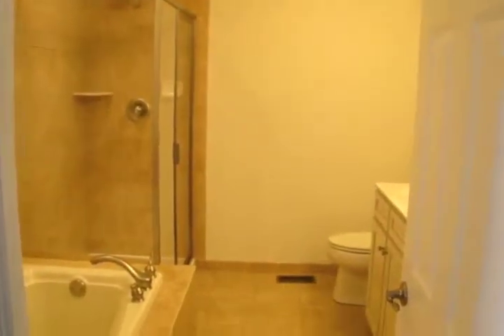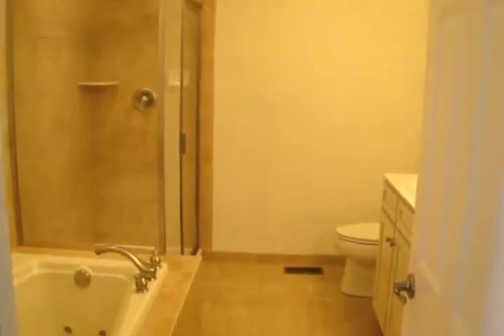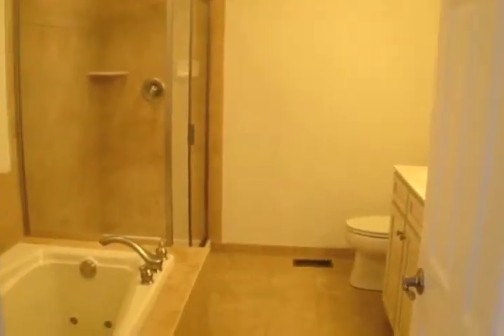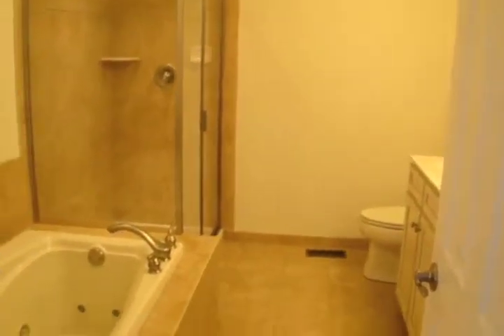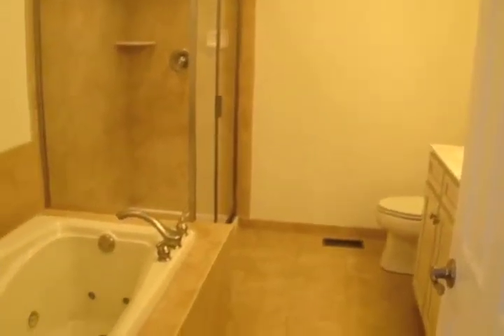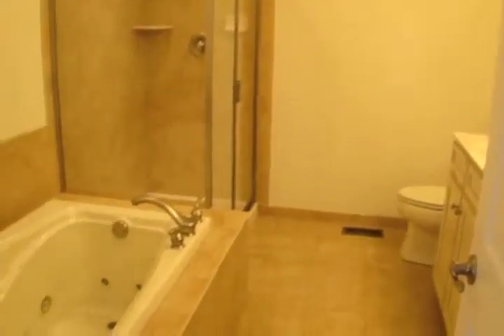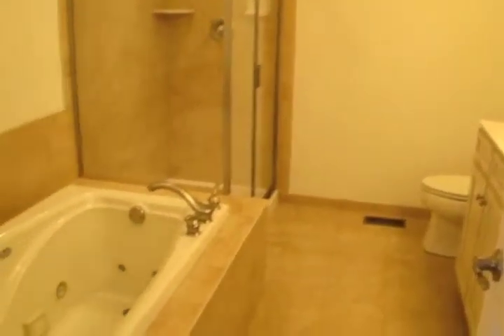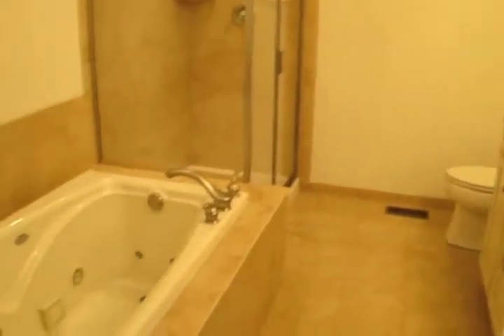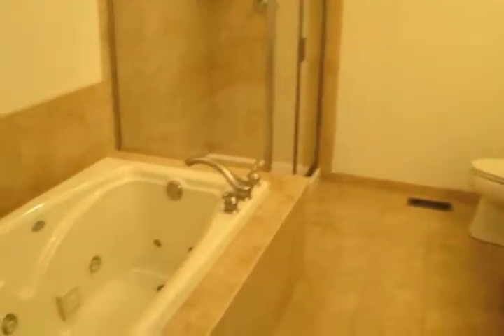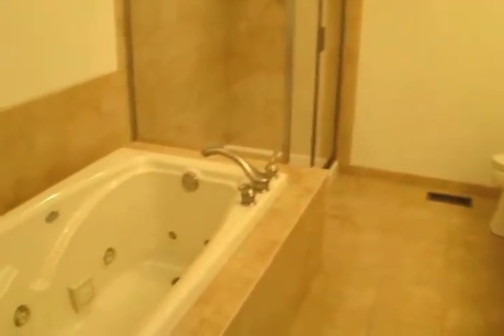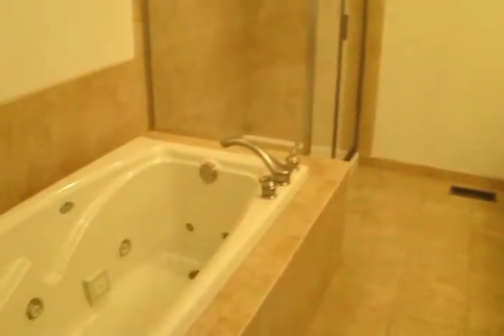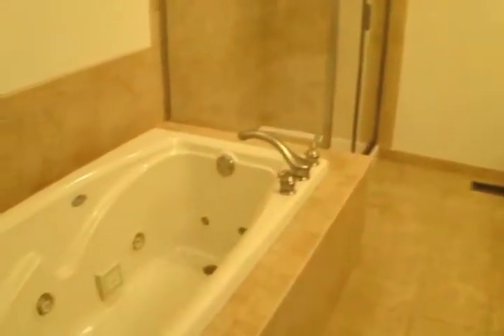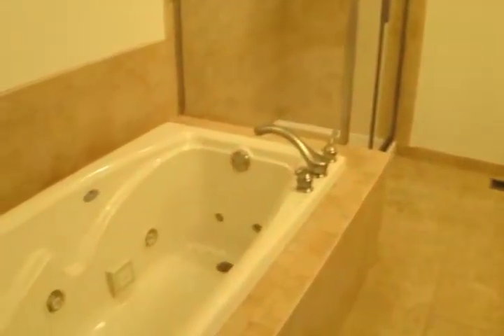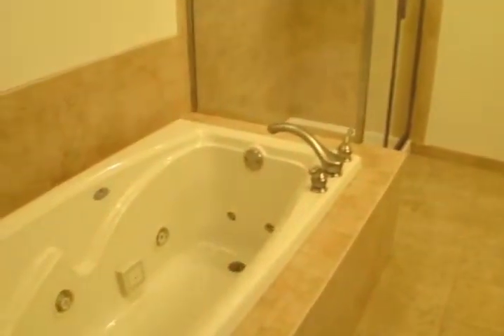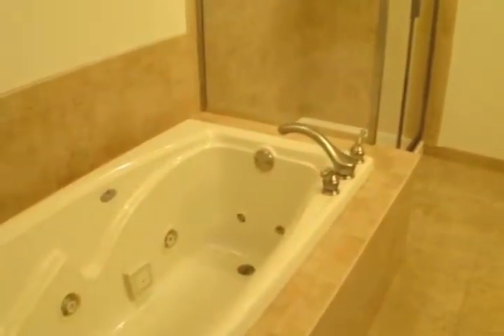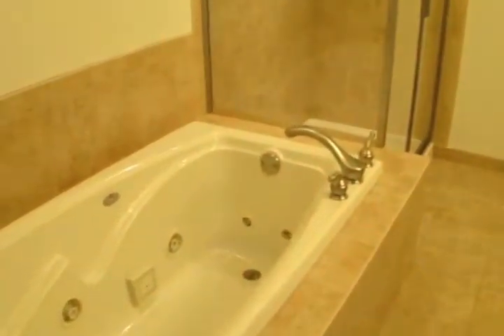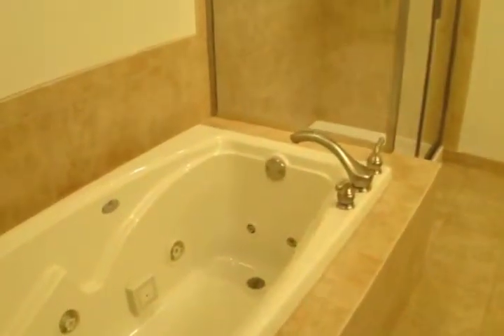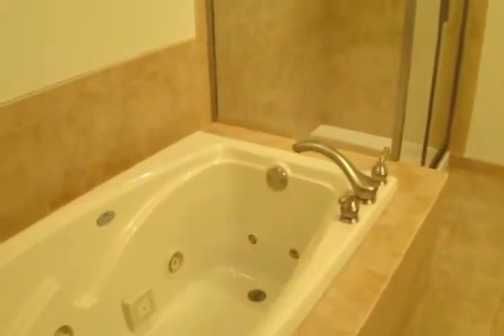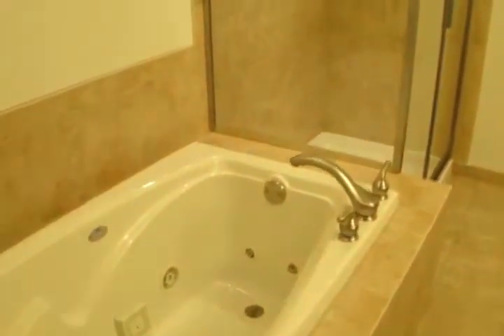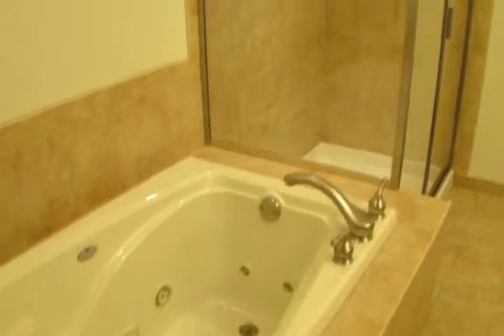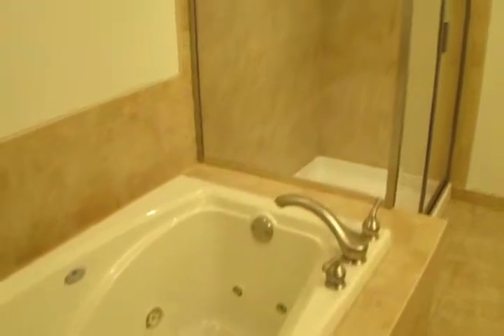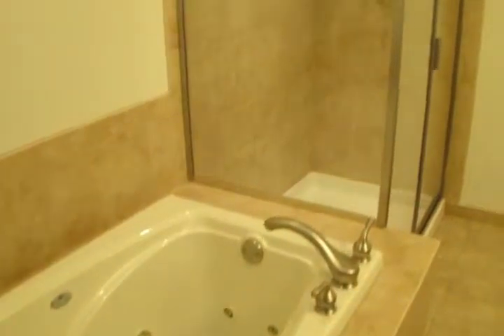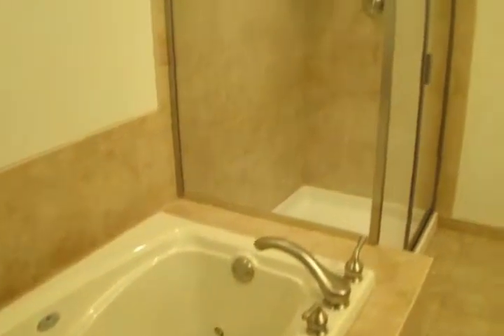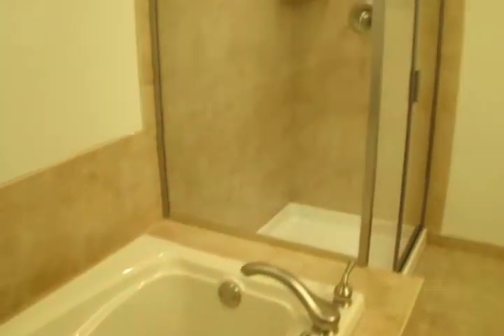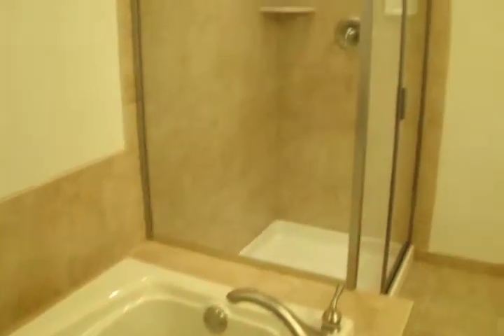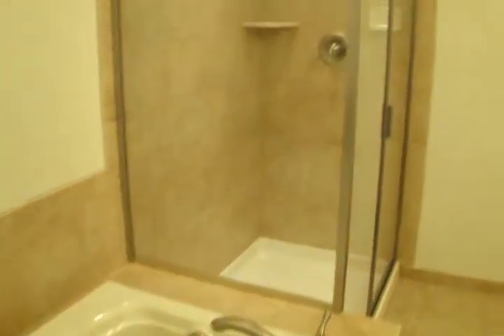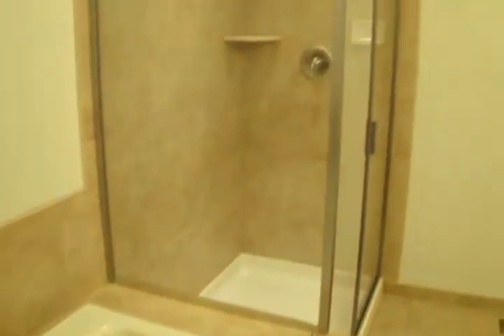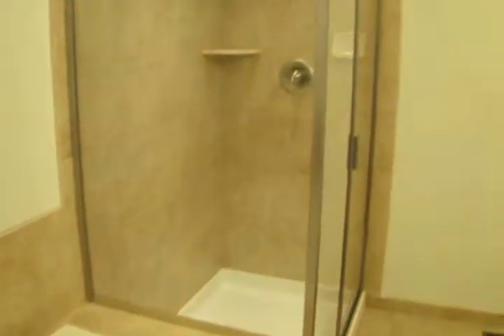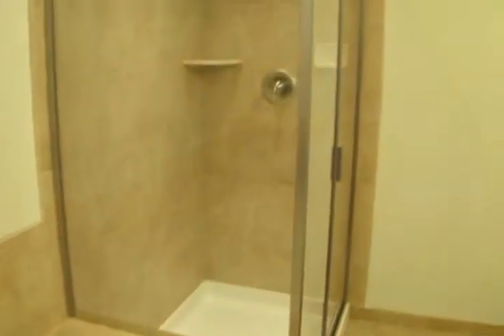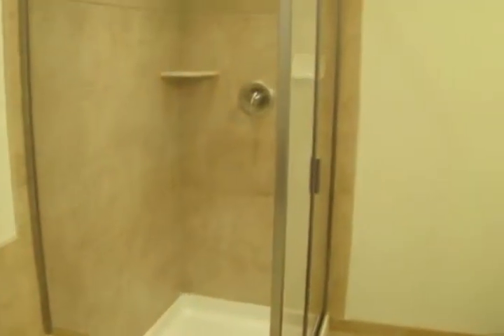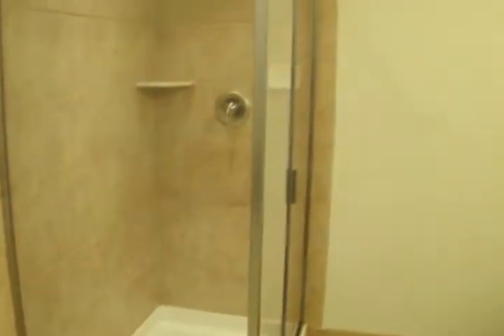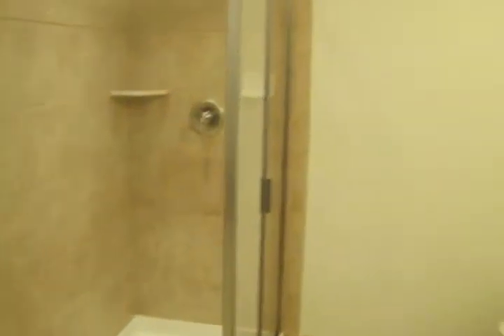The generous bathroom is highlighted by an oversized shower.